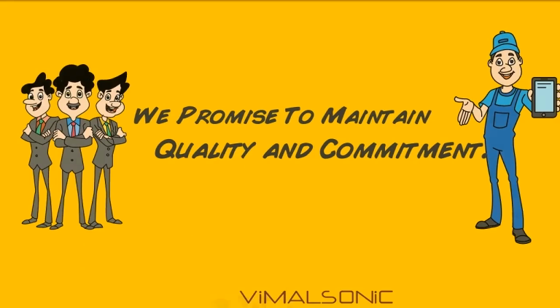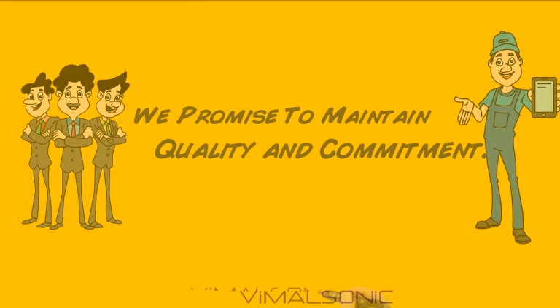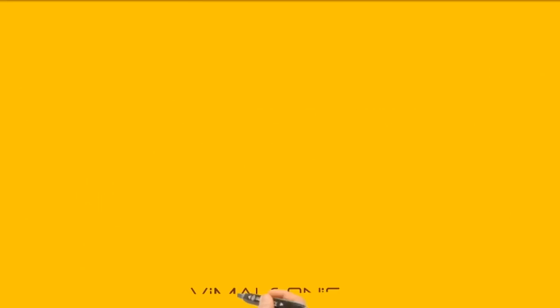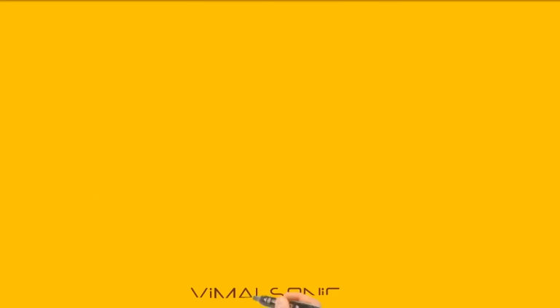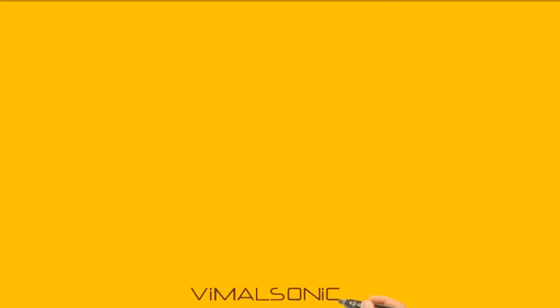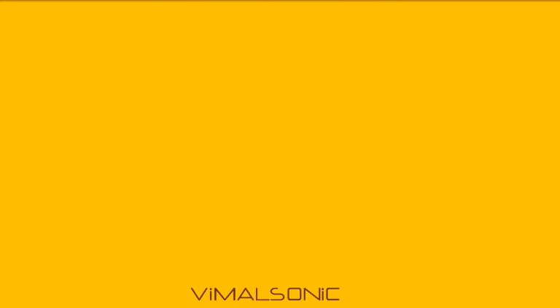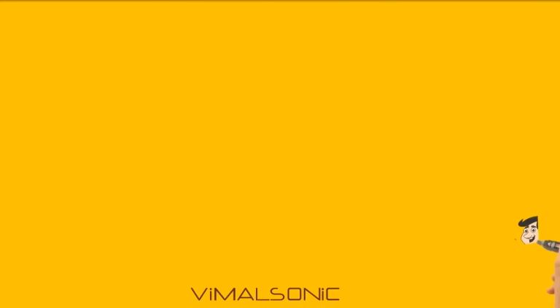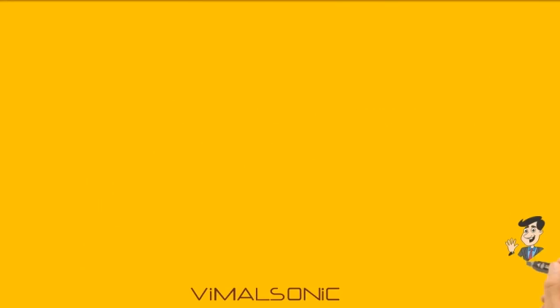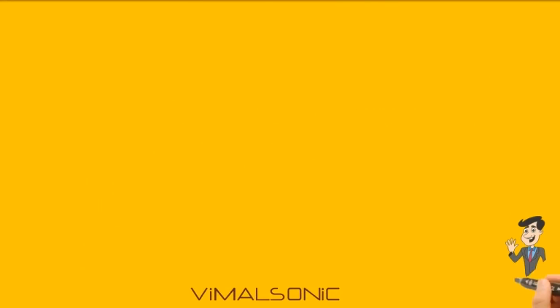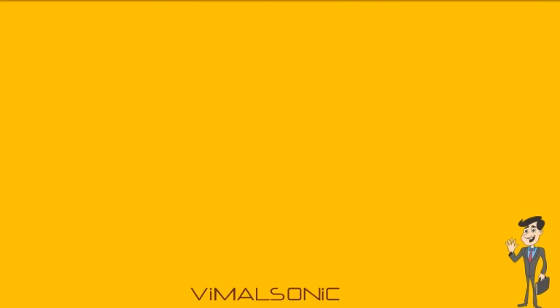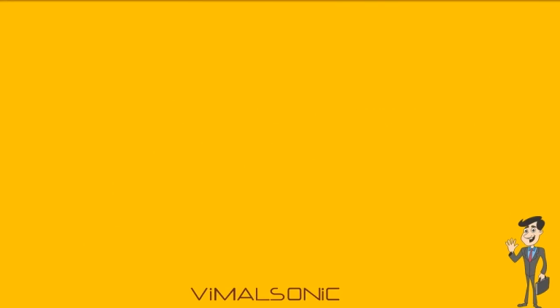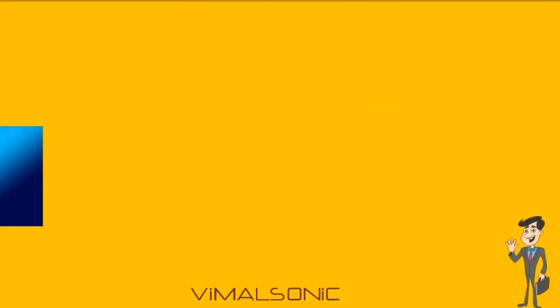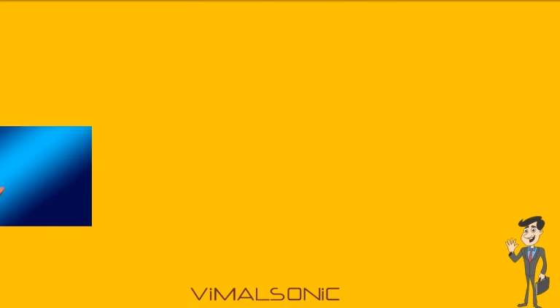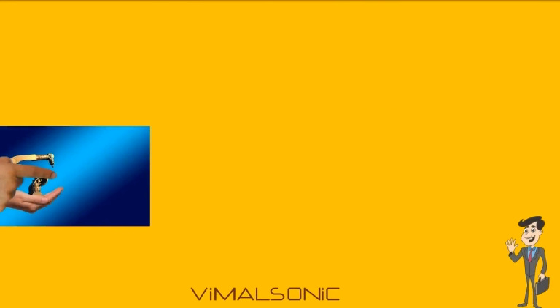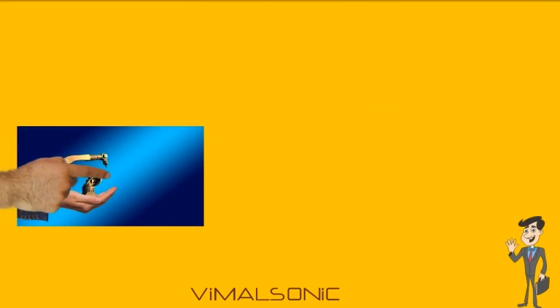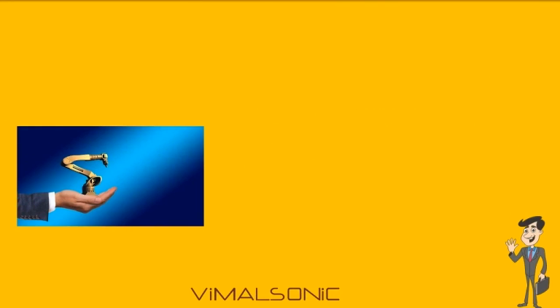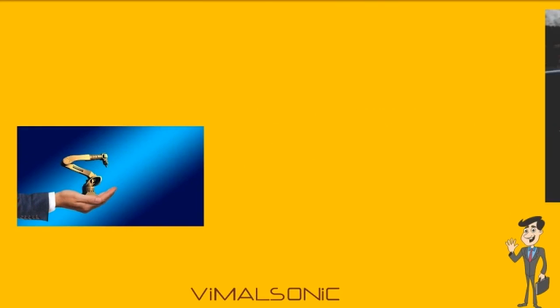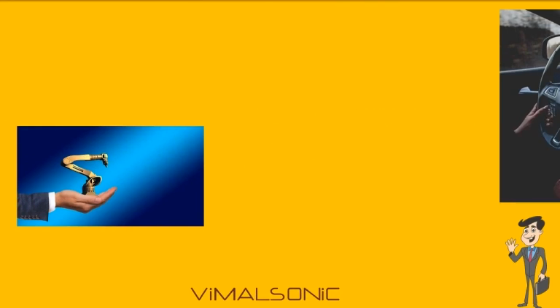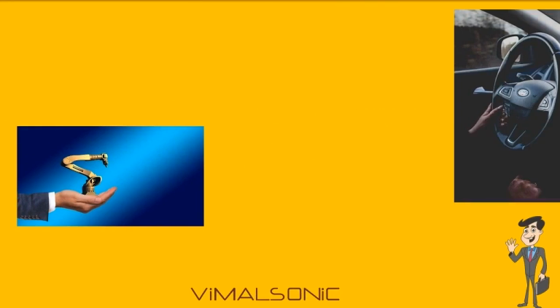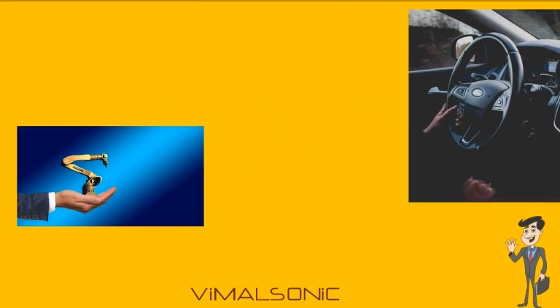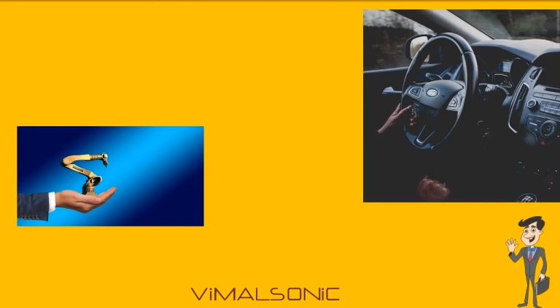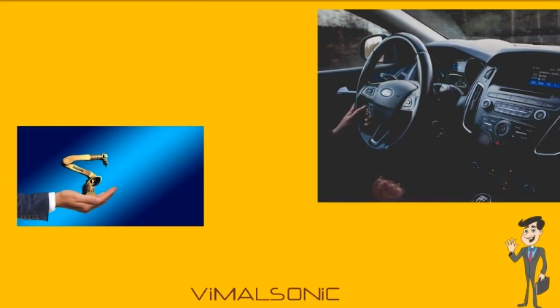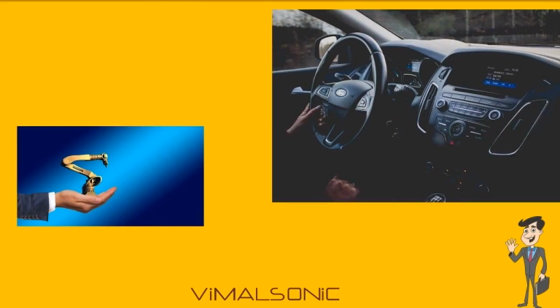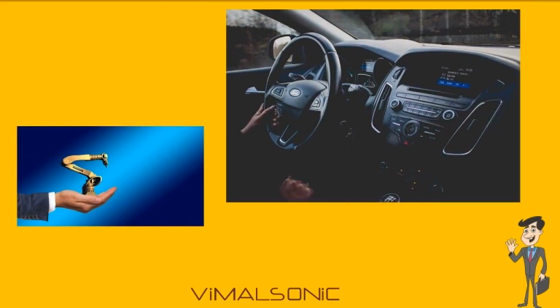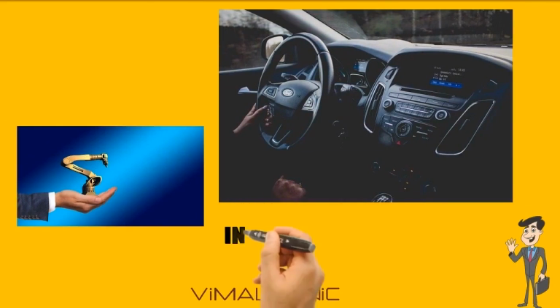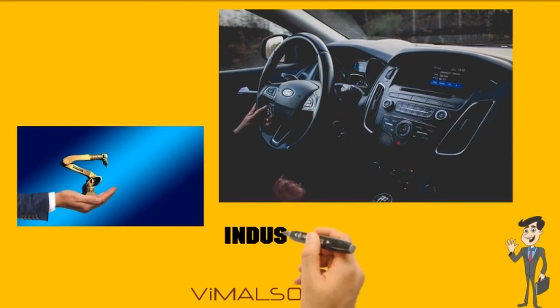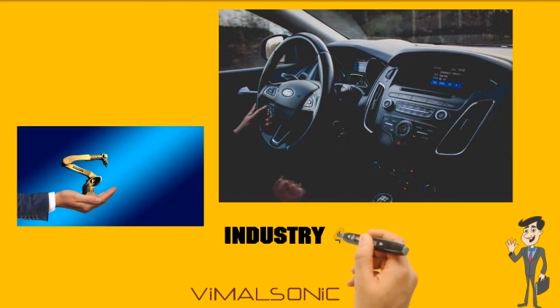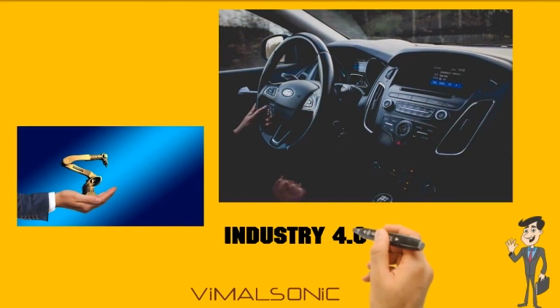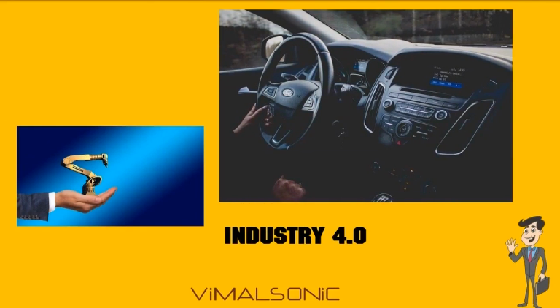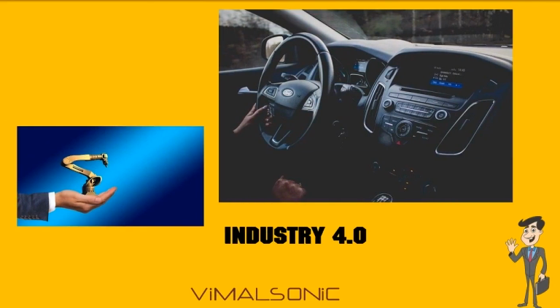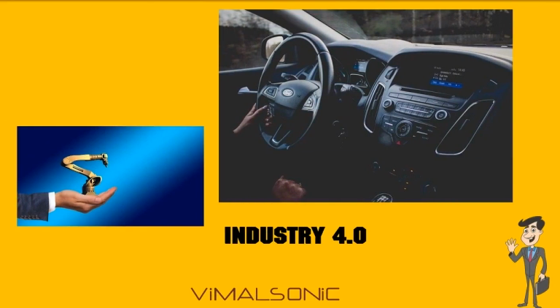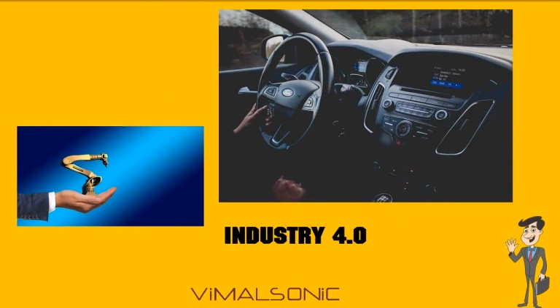Let us prove our devotion to you as we promise to maintain the highest level of quality and commitment. We help you out in plastic part assembly and part welding application machines with Industry 4.0.